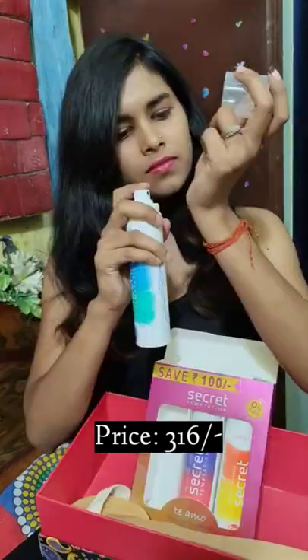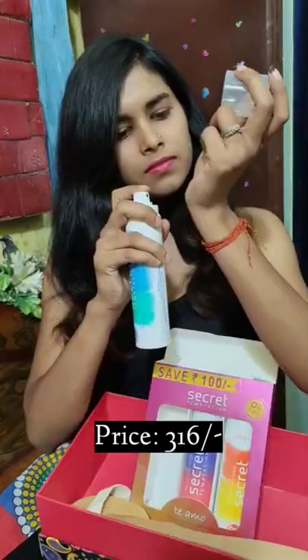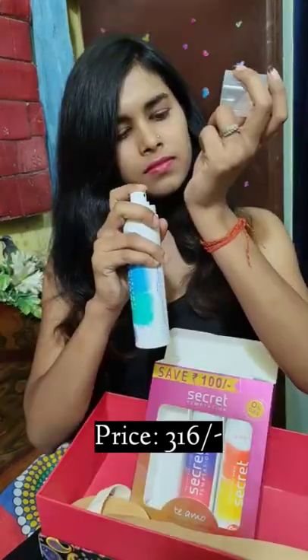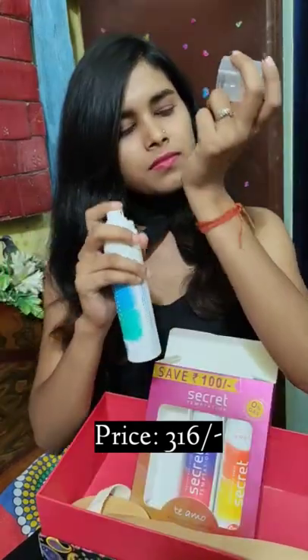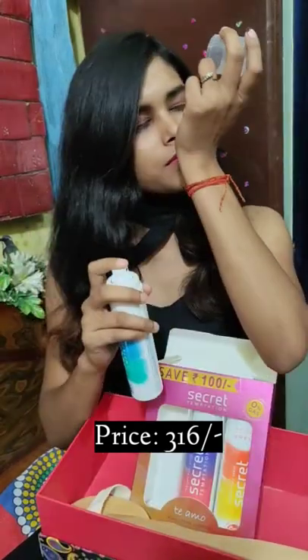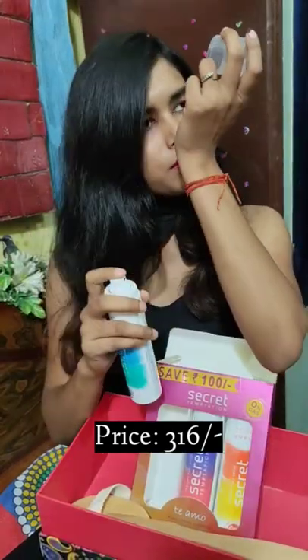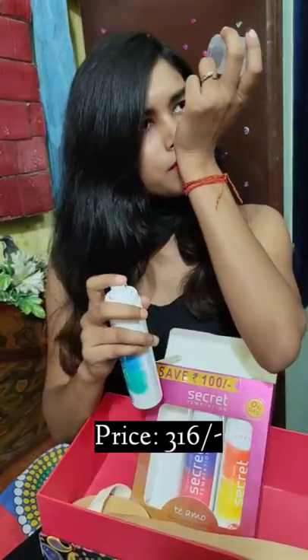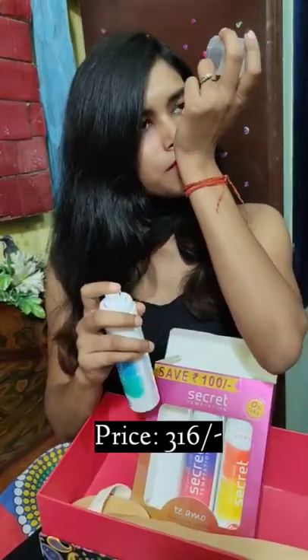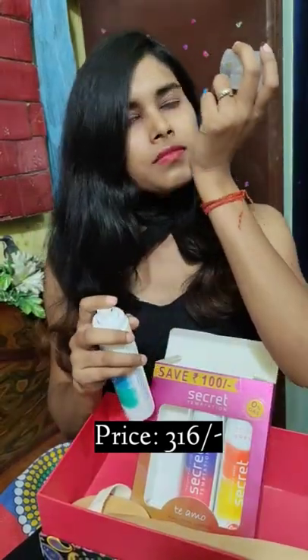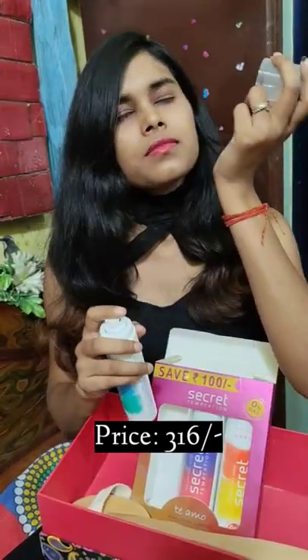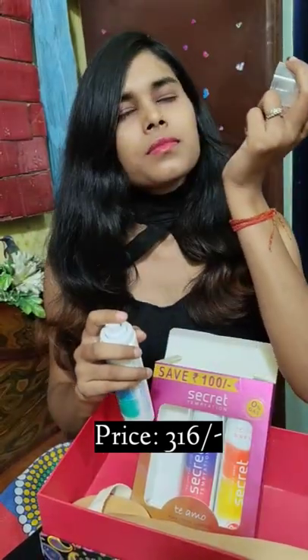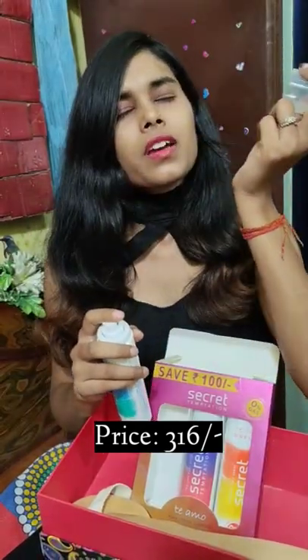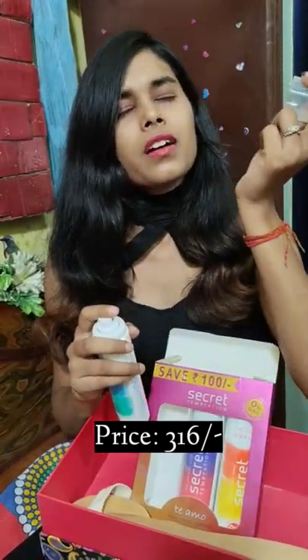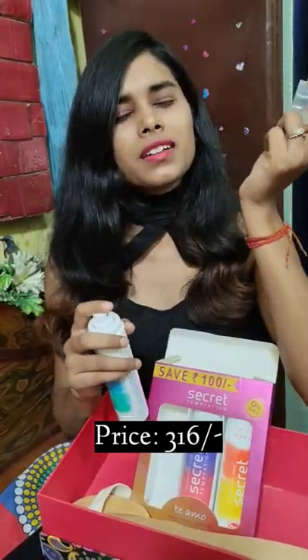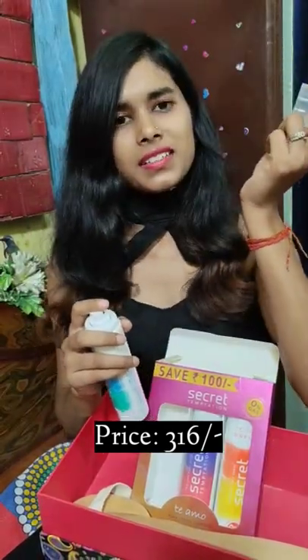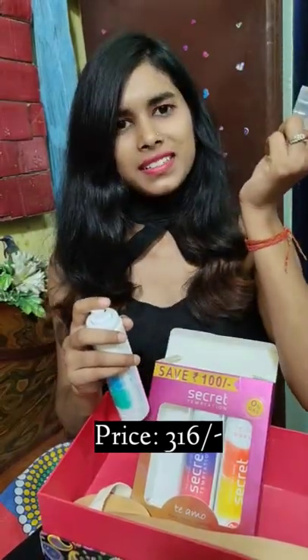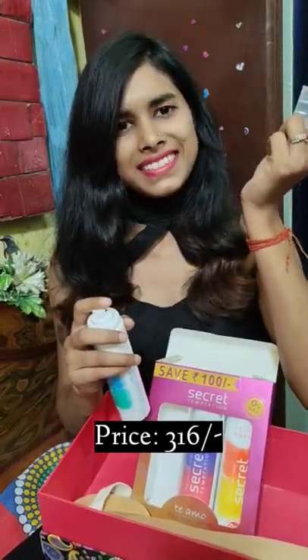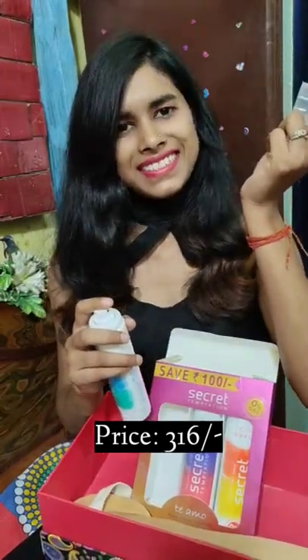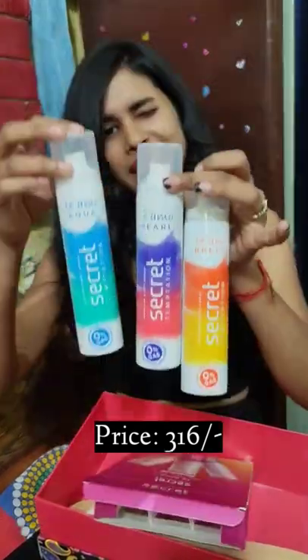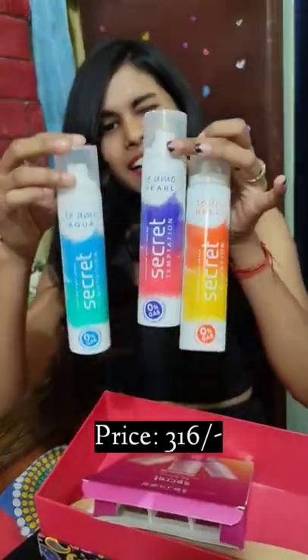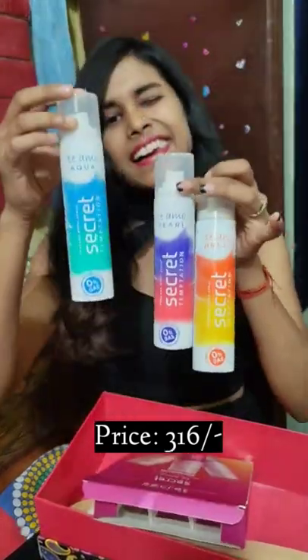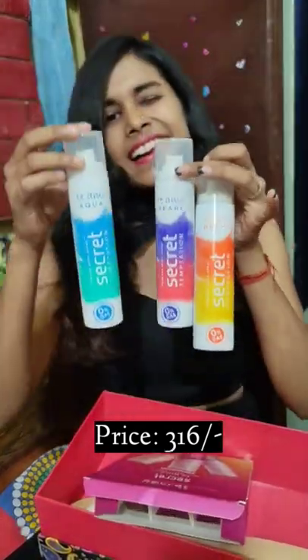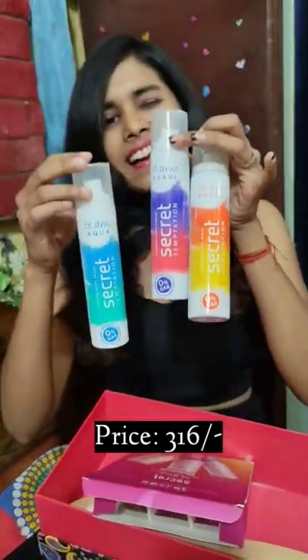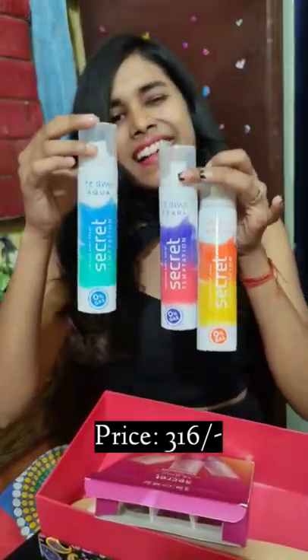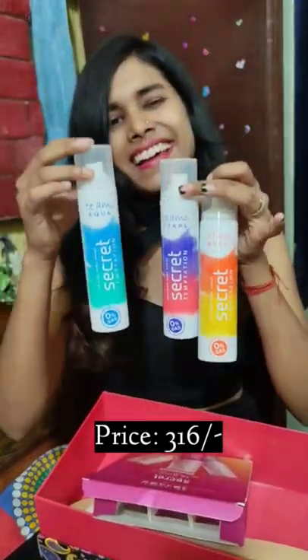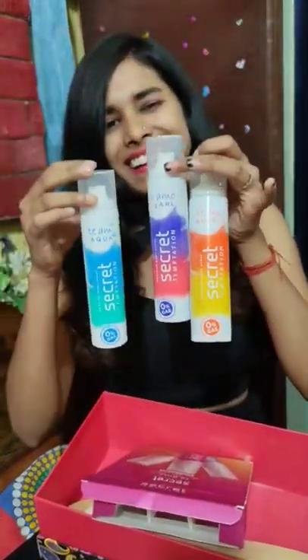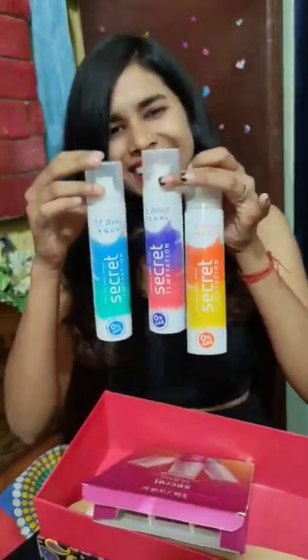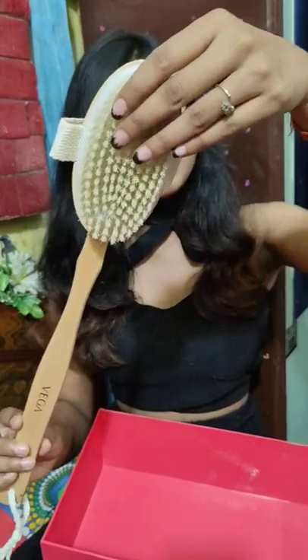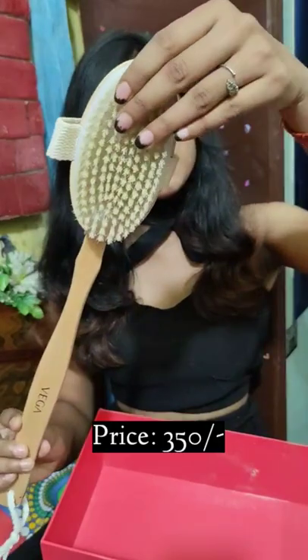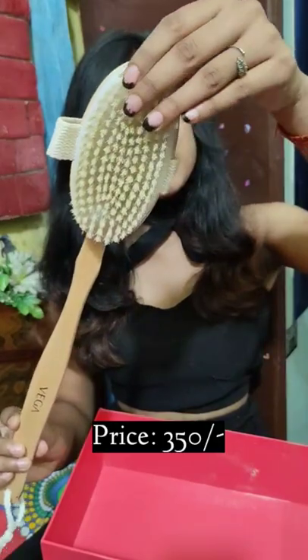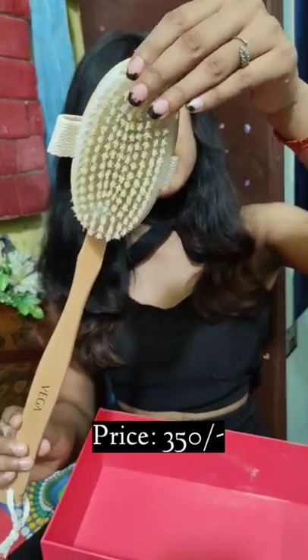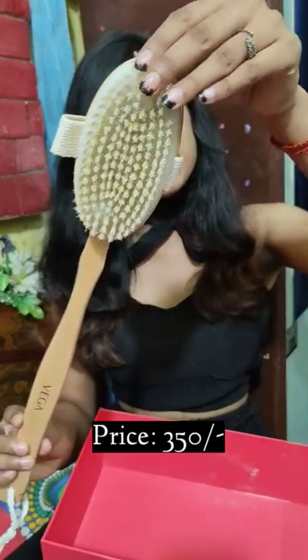I bought this 3 perfume combo, purchased under 300 — it was a must buy.